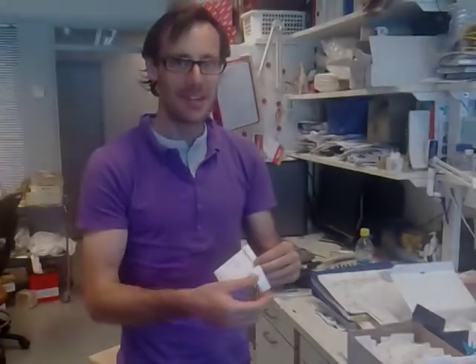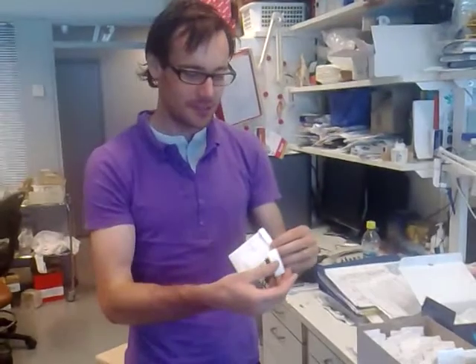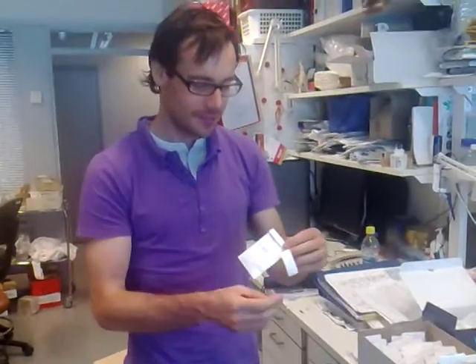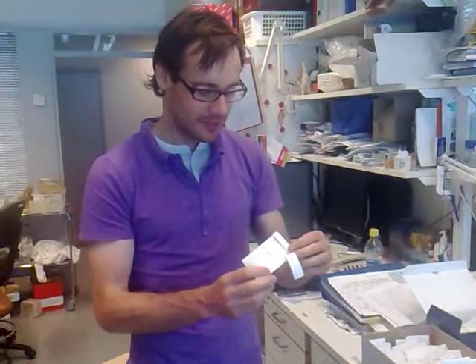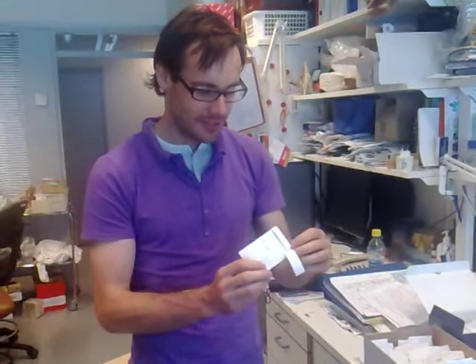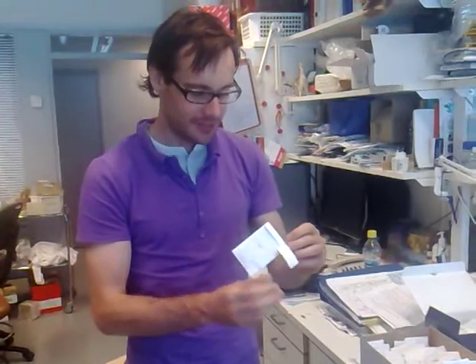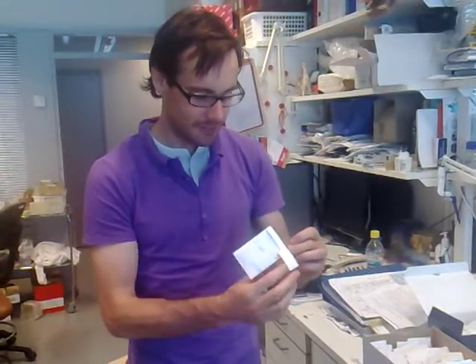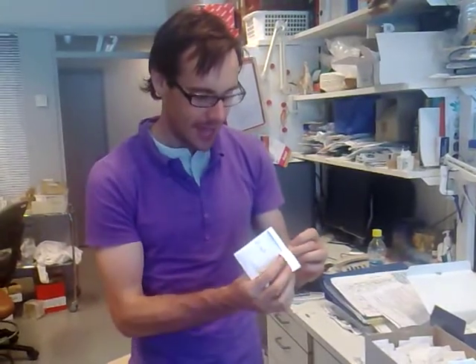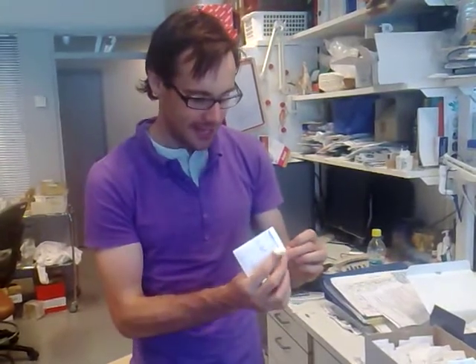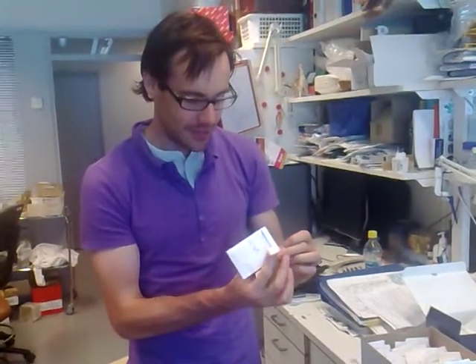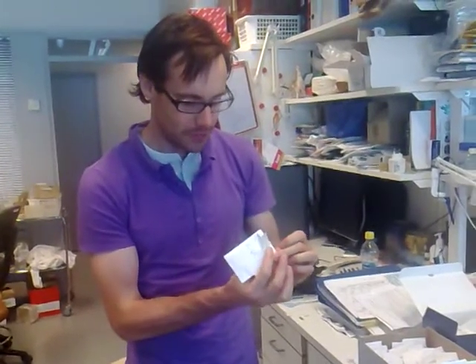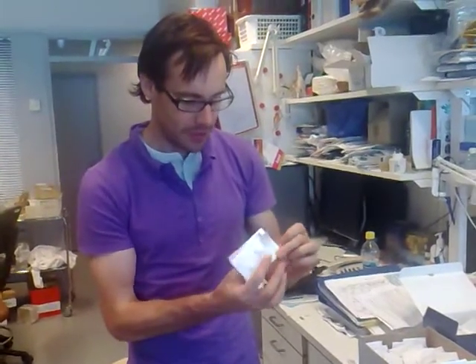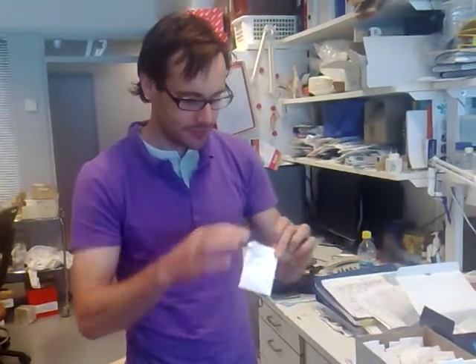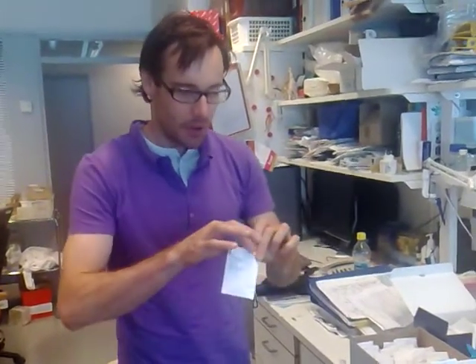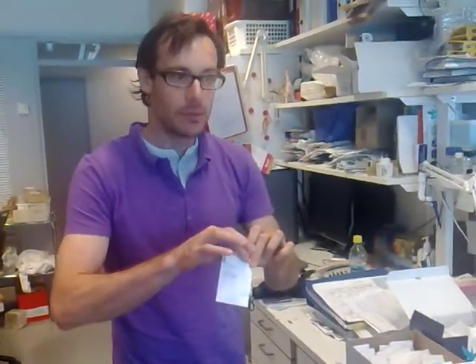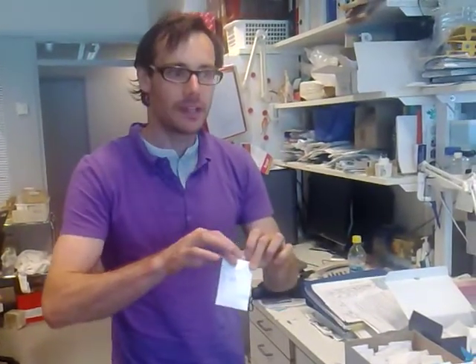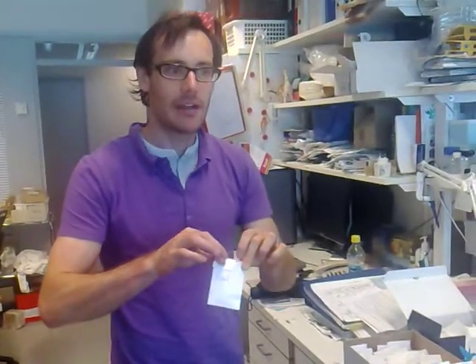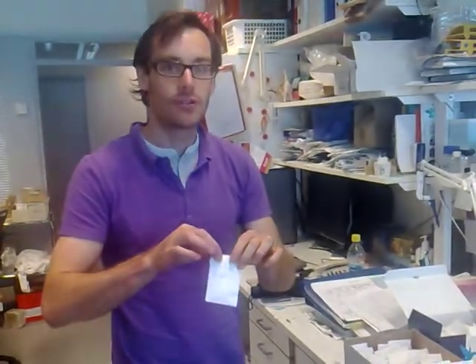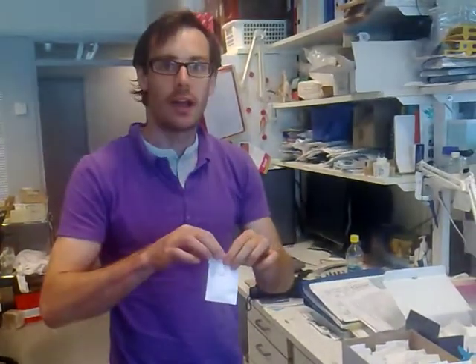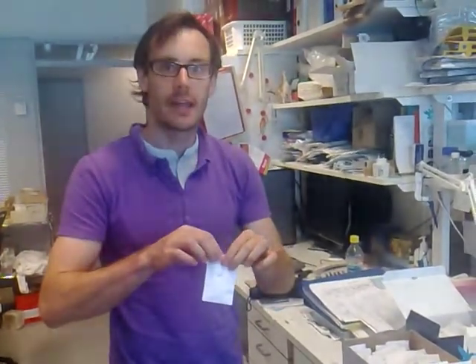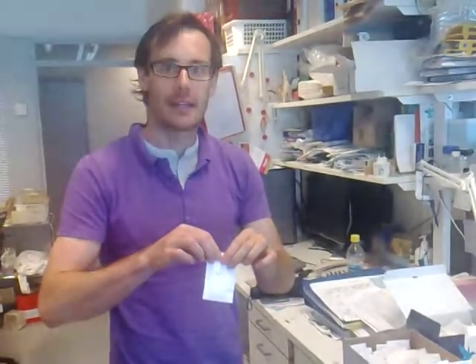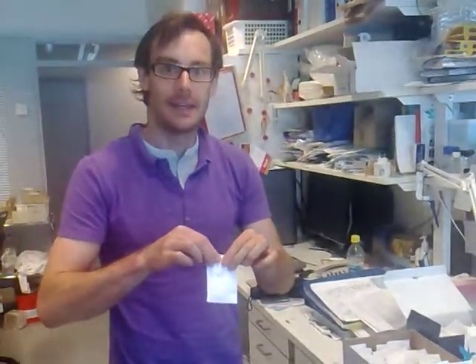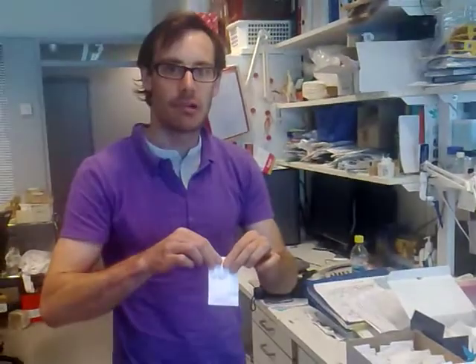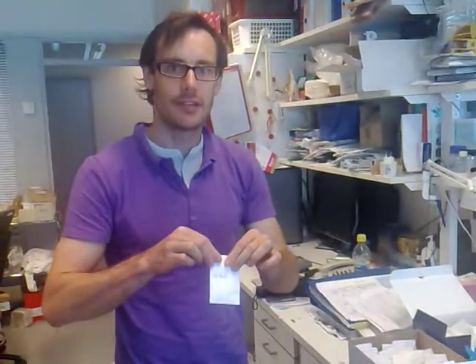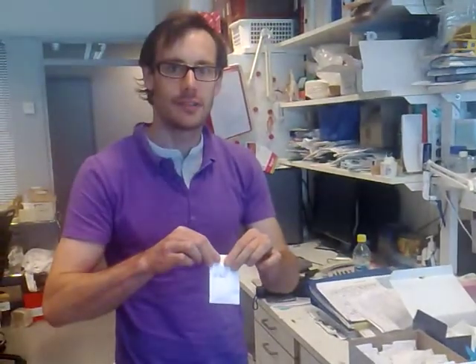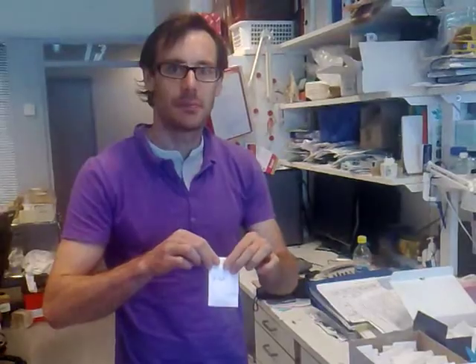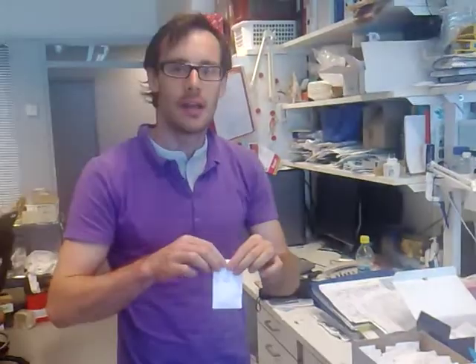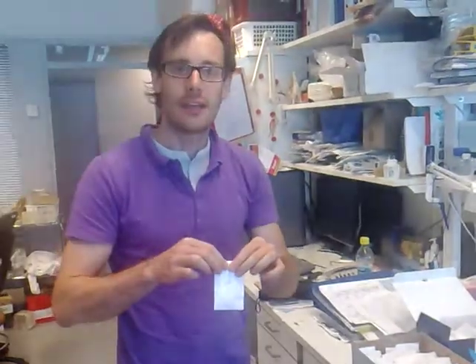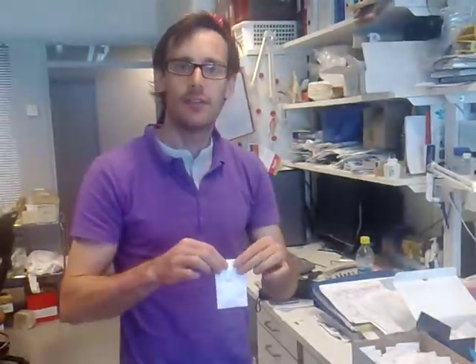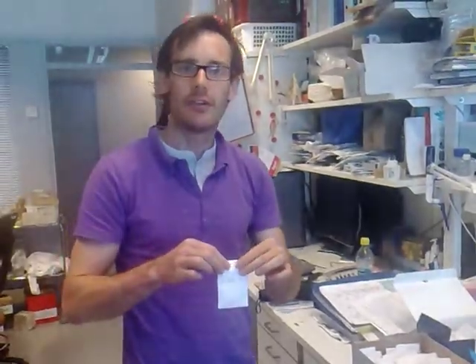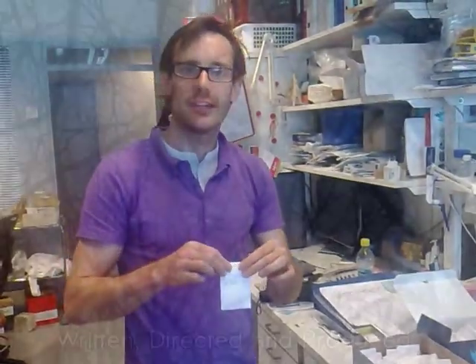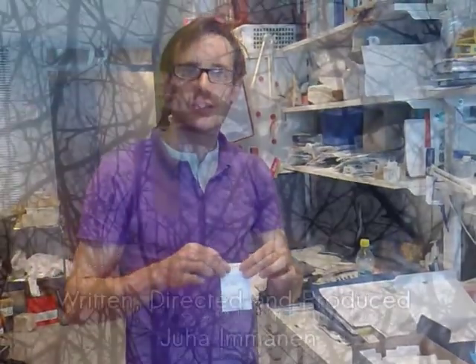Please seal the seeds and send them to us. We will take care of the drying and the cleaning processes. Thank you for your attention.